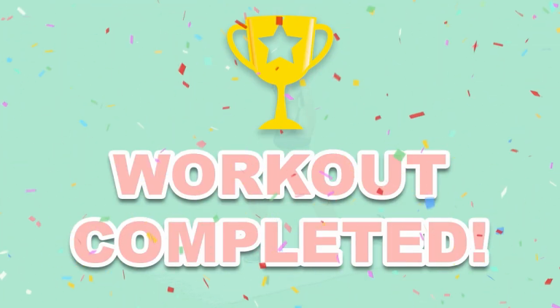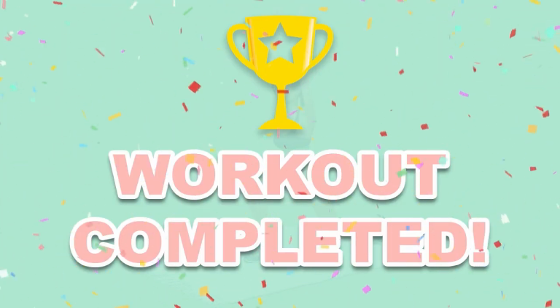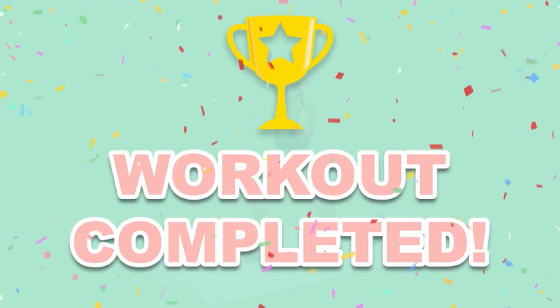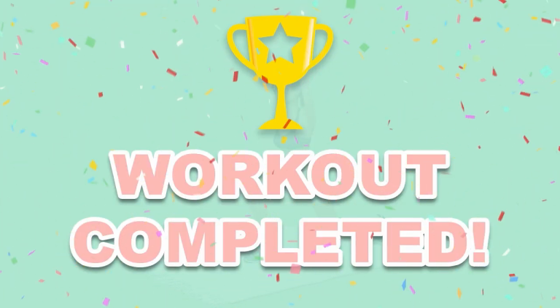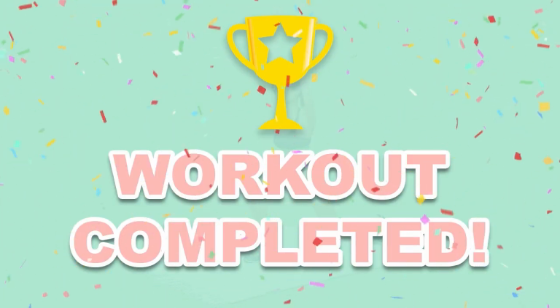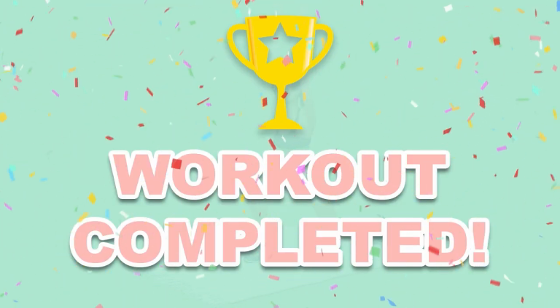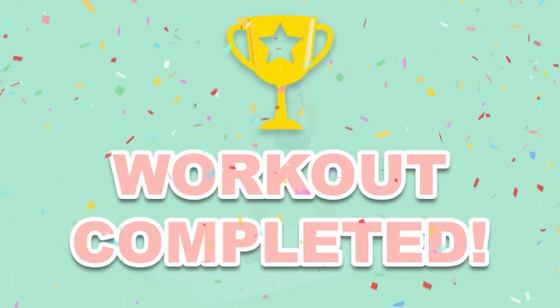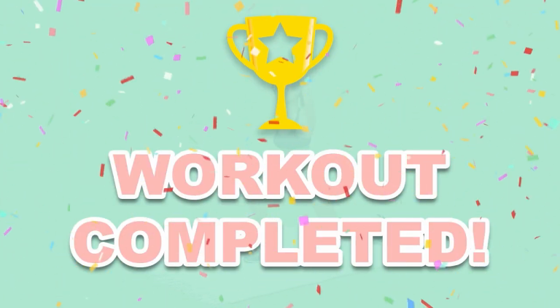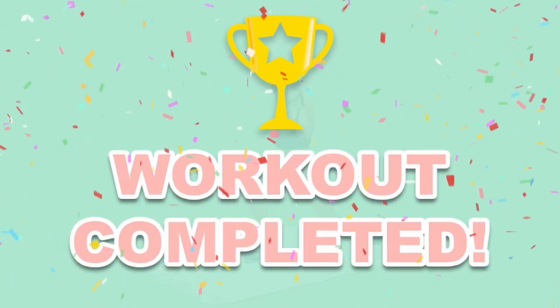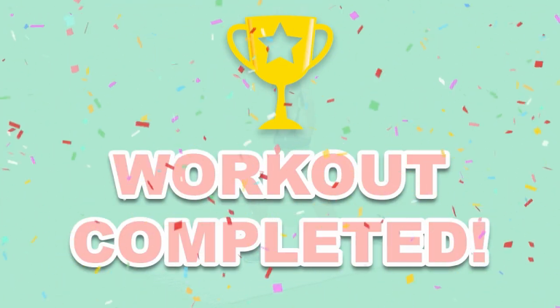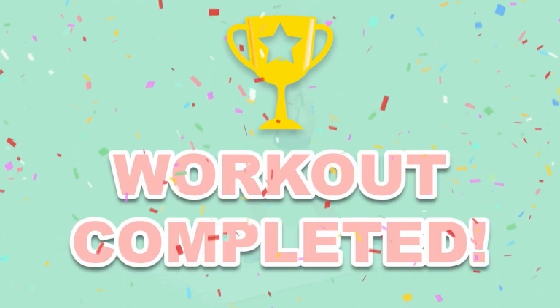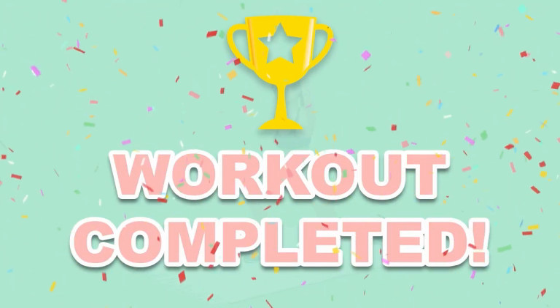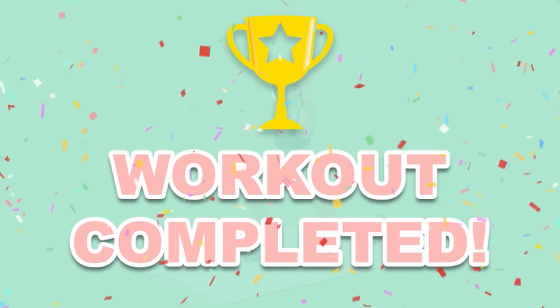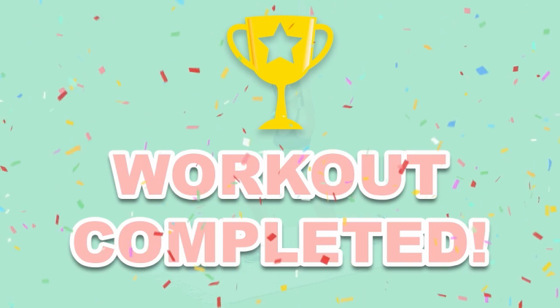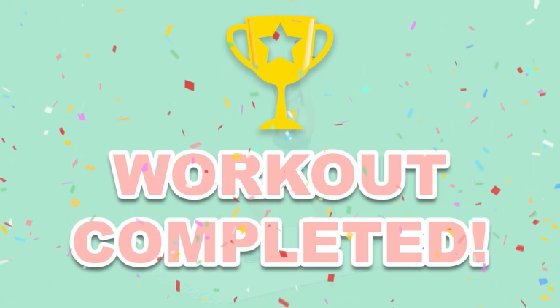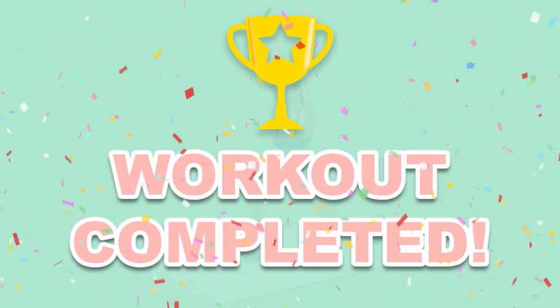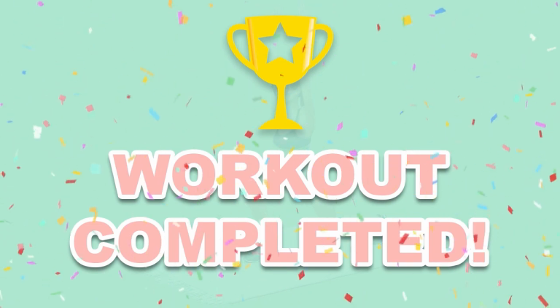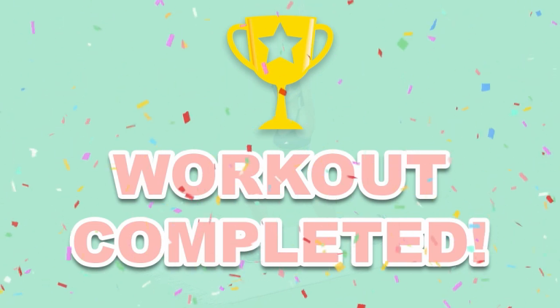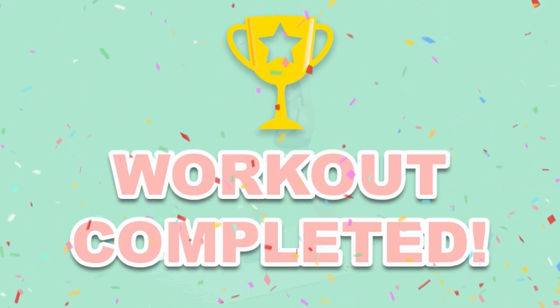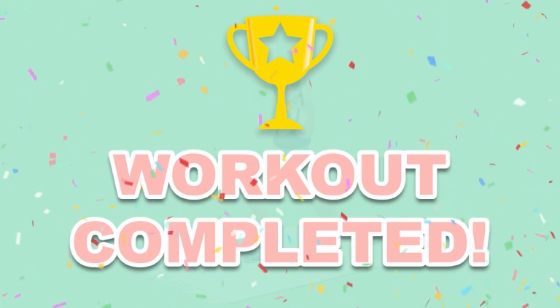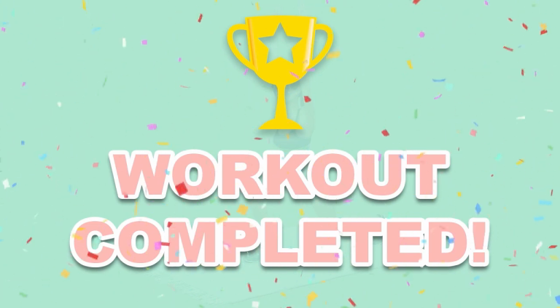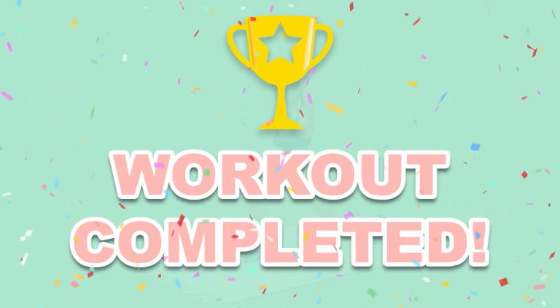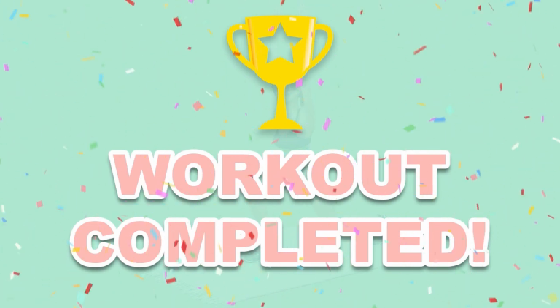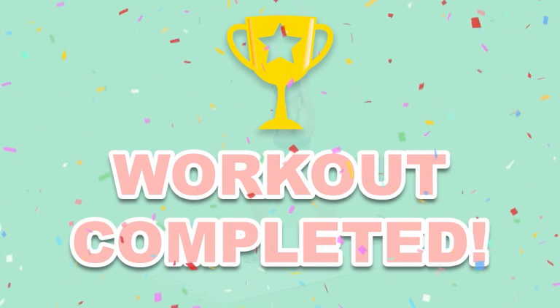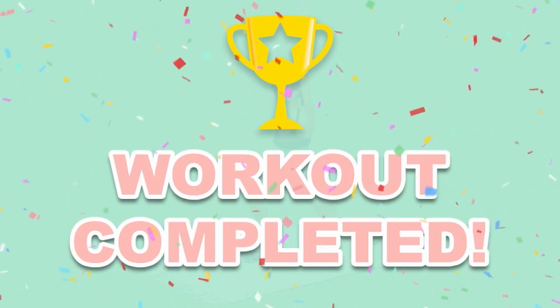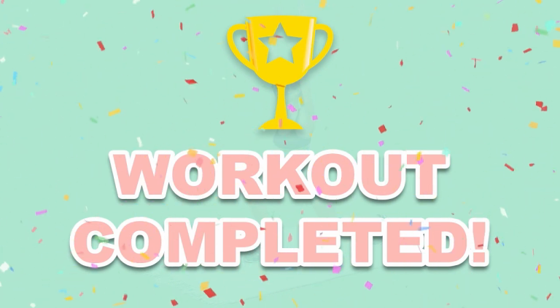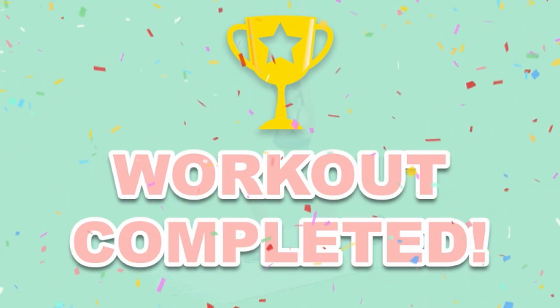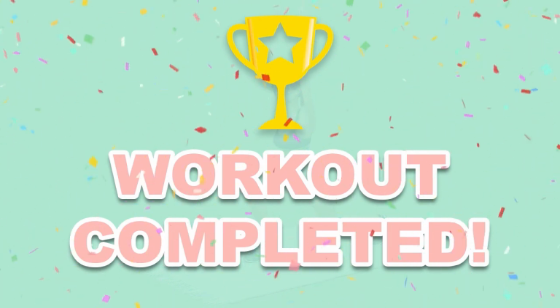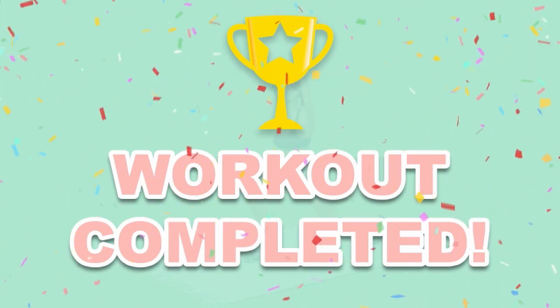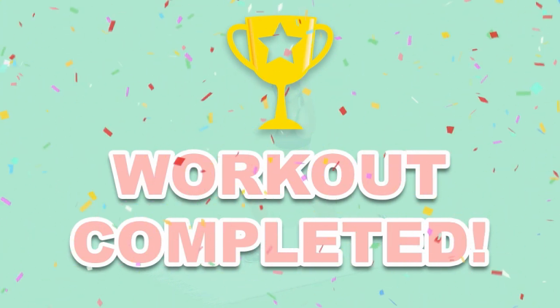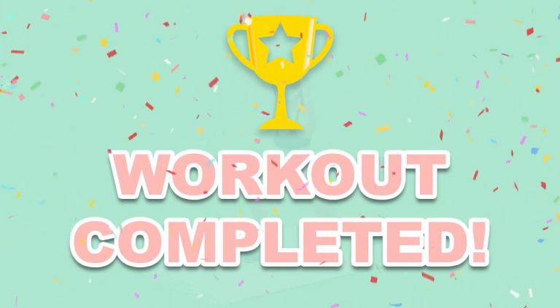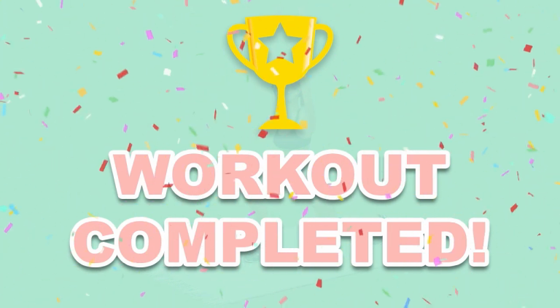And go! You have successfully completed all the exercises! Good job! Please share this video workout with people you think should do this workout too.